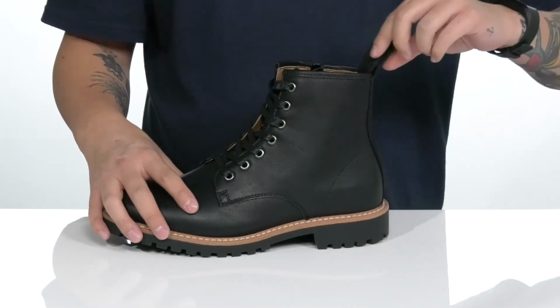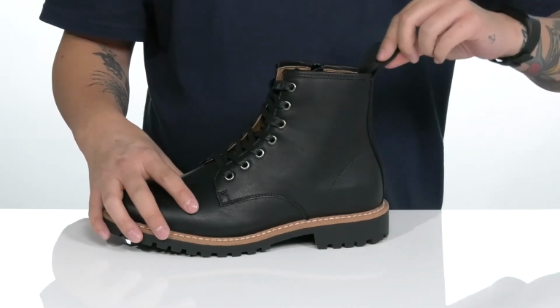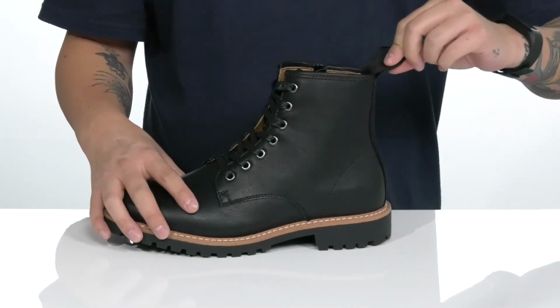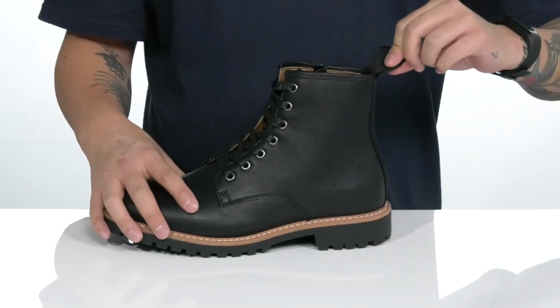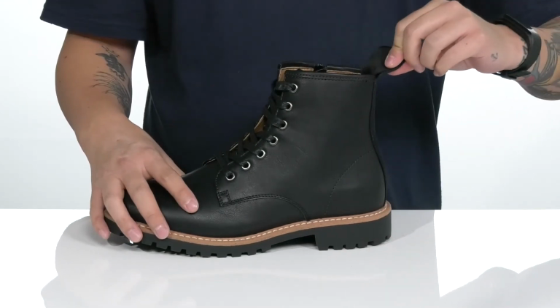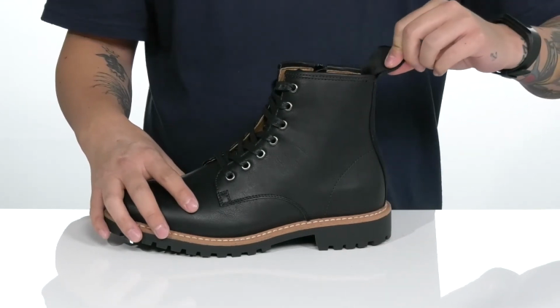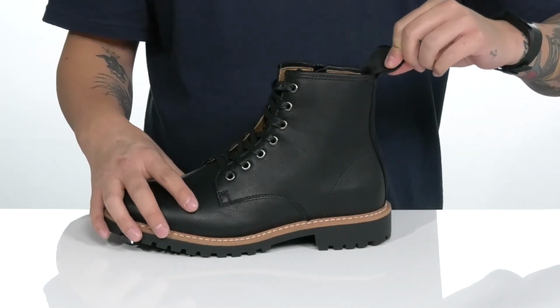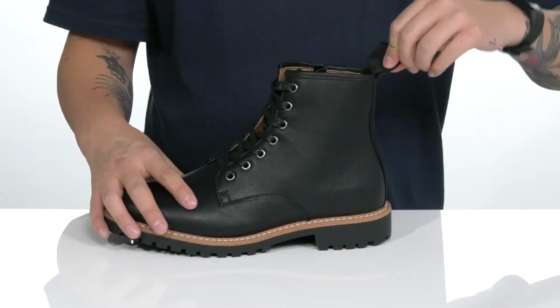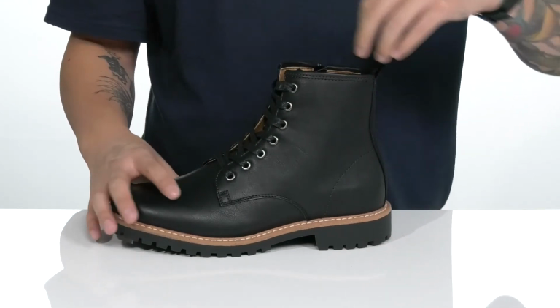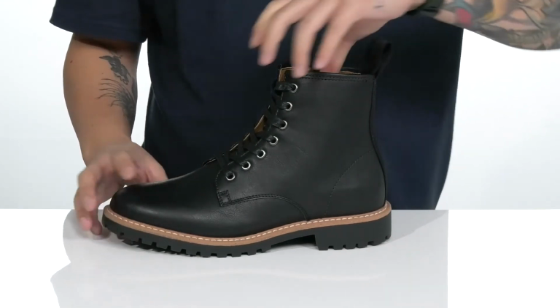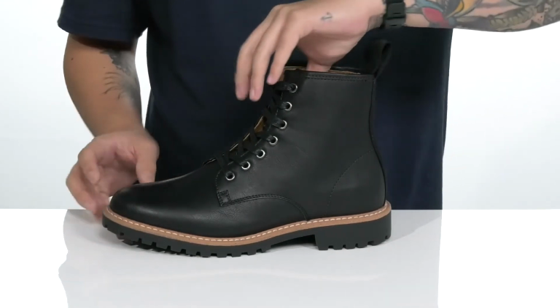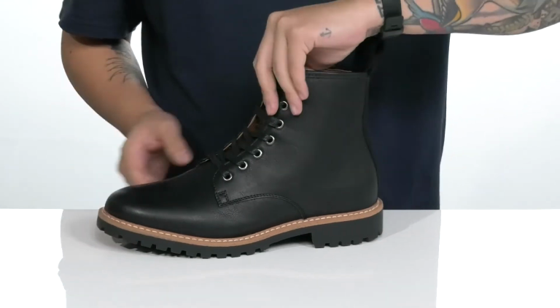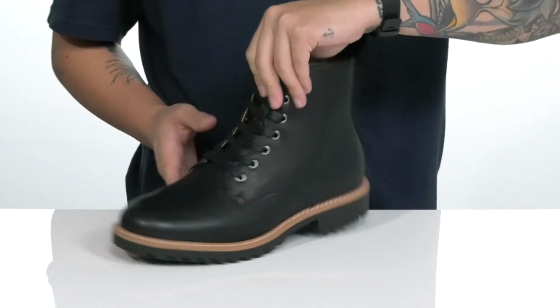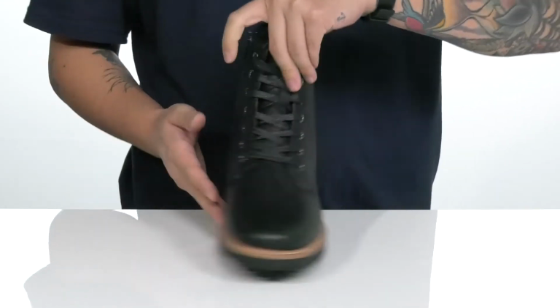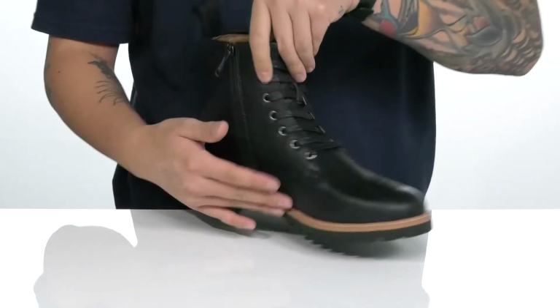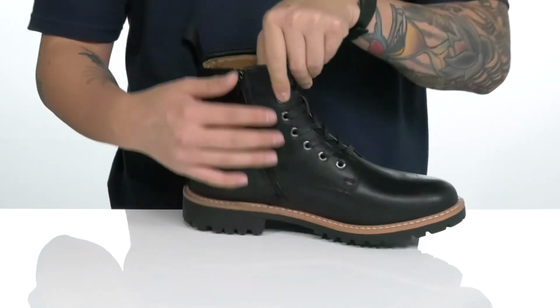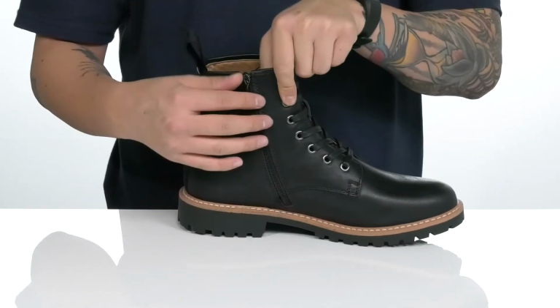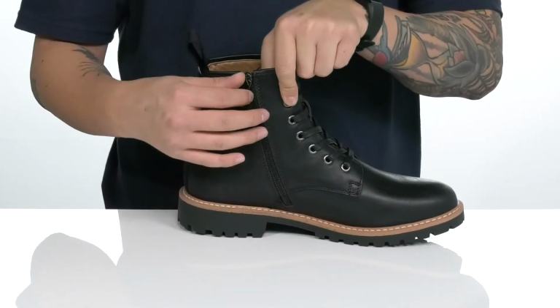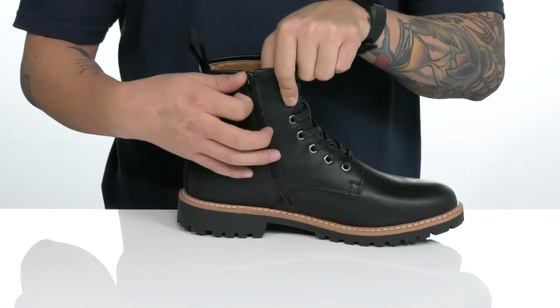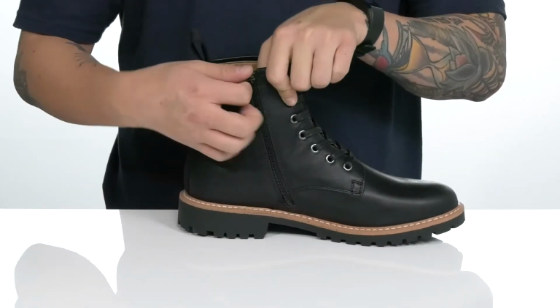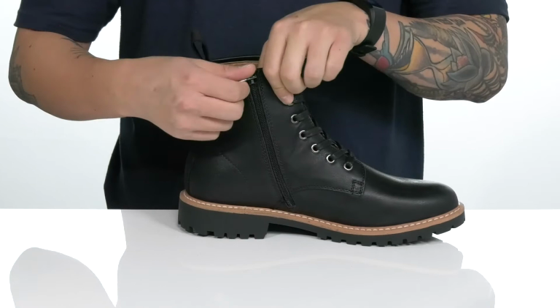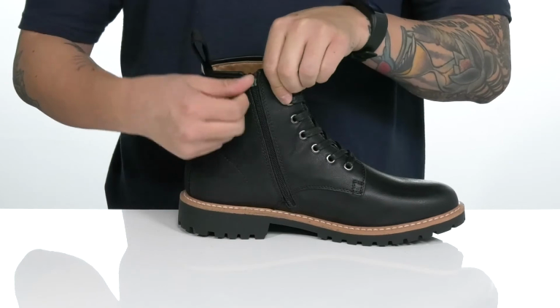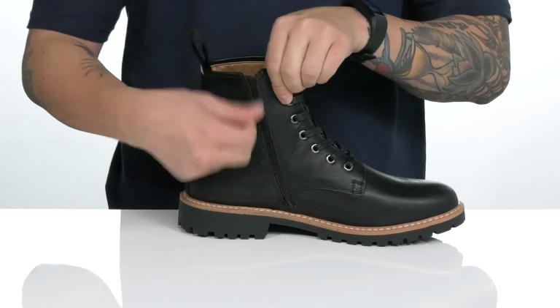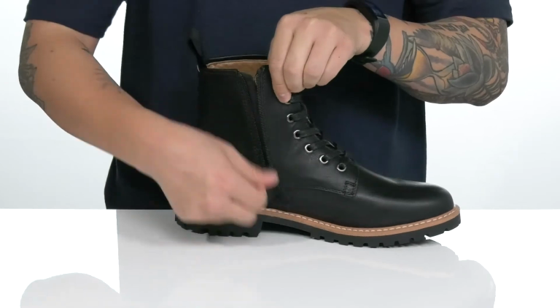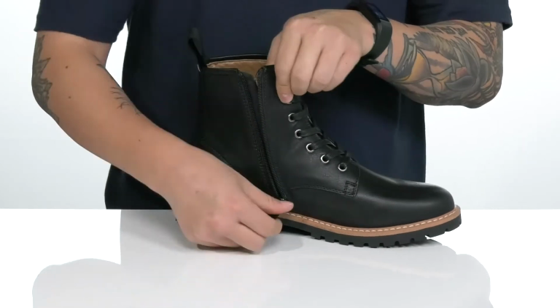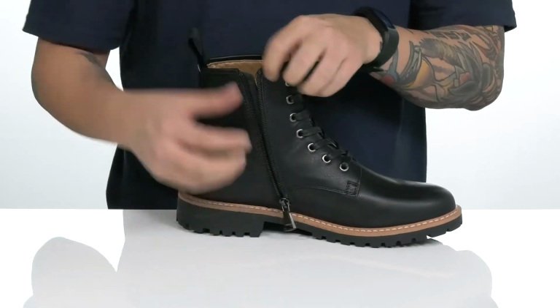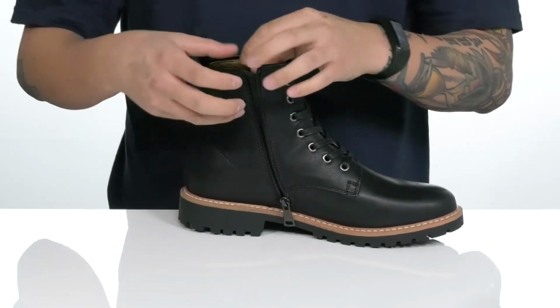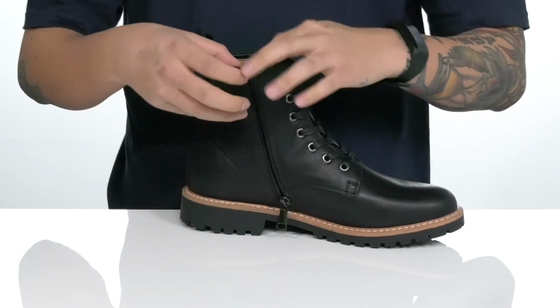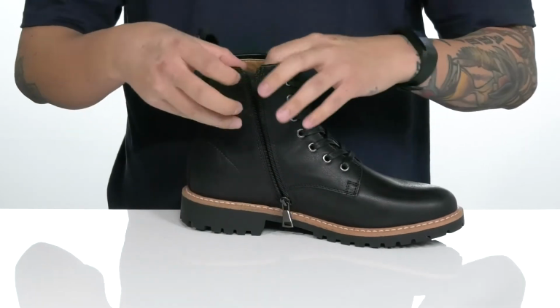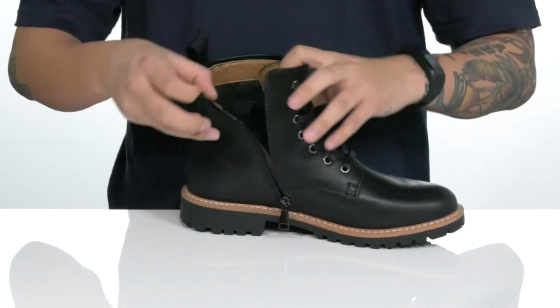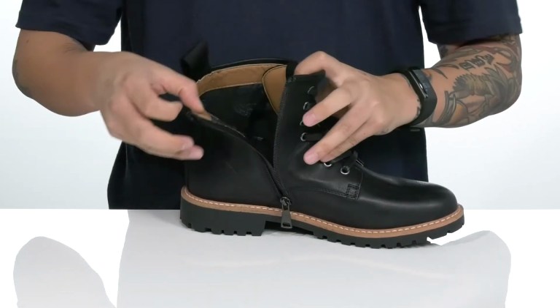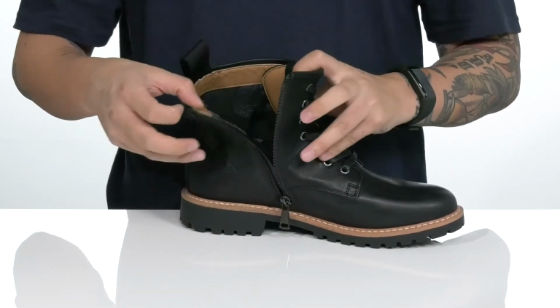A pull tab located here at the heel, along with zipper detailing on the inside, allows you to throw the boot on with ease.